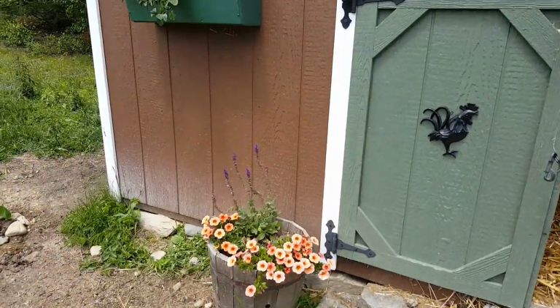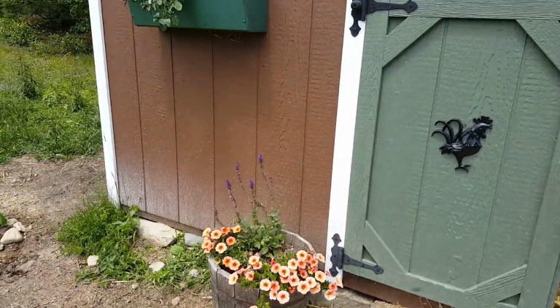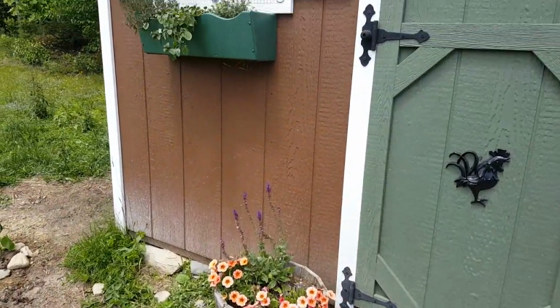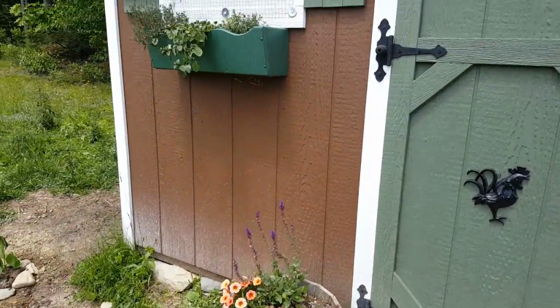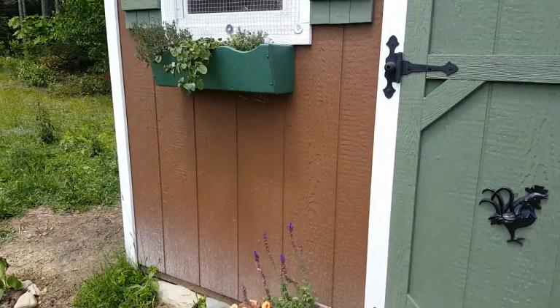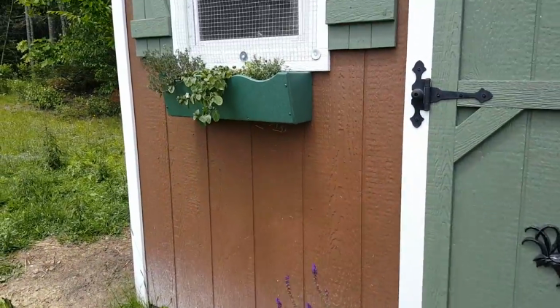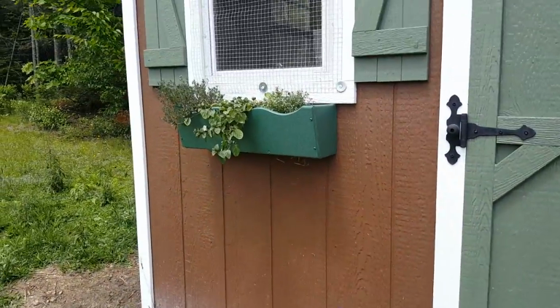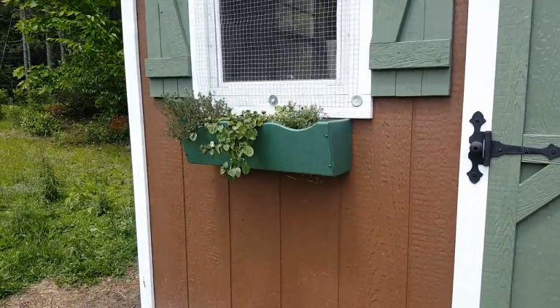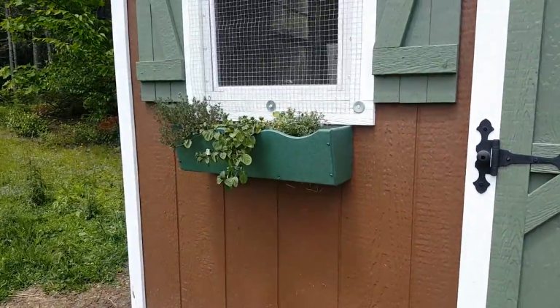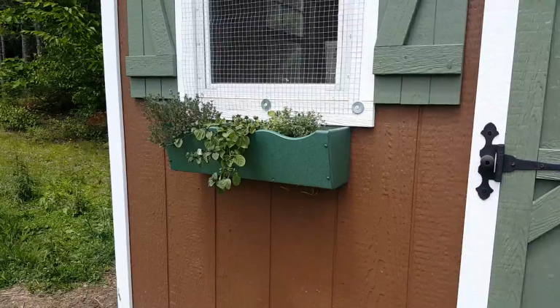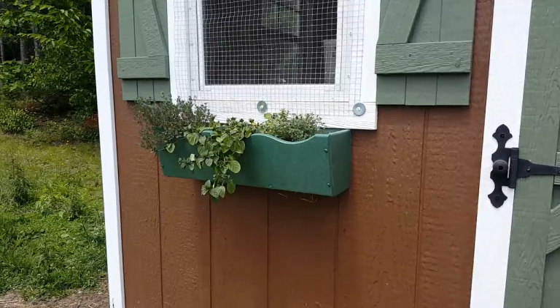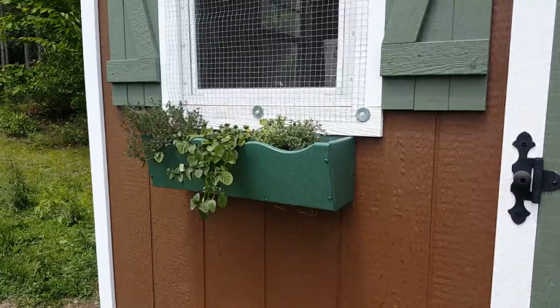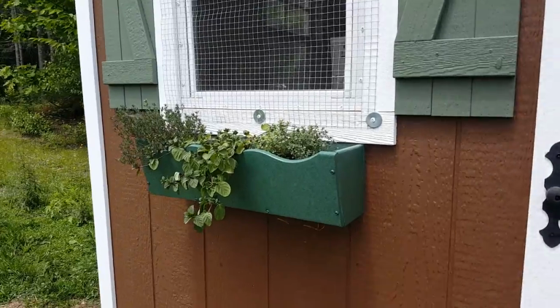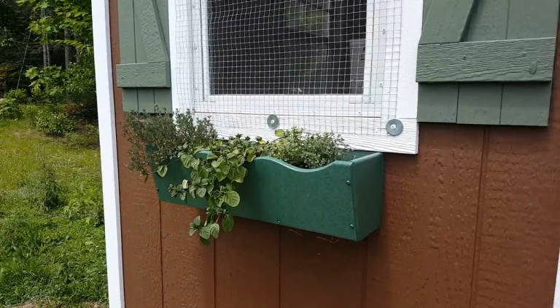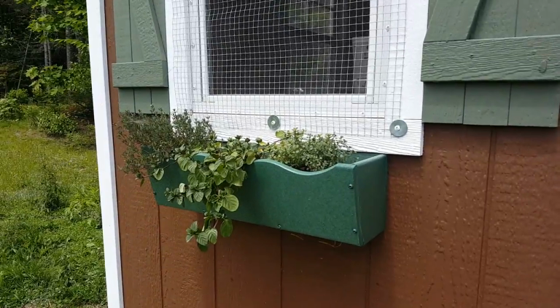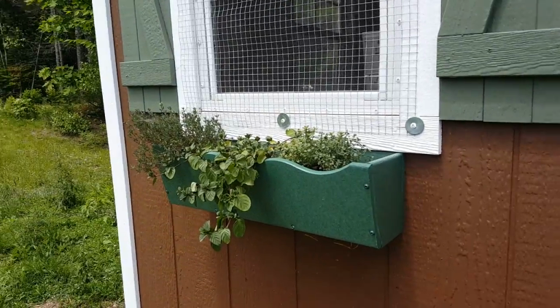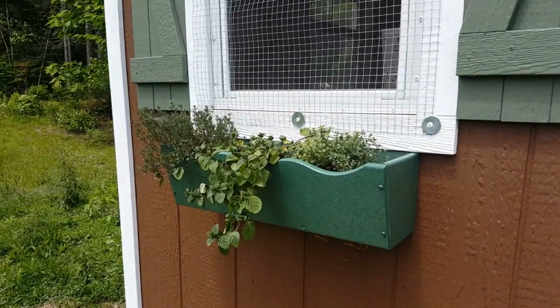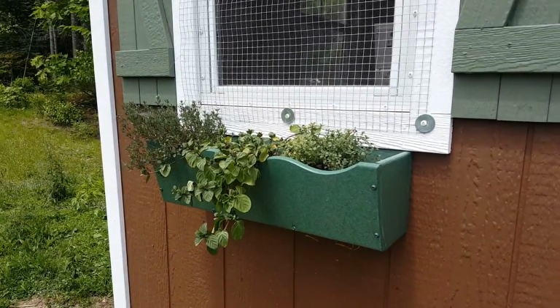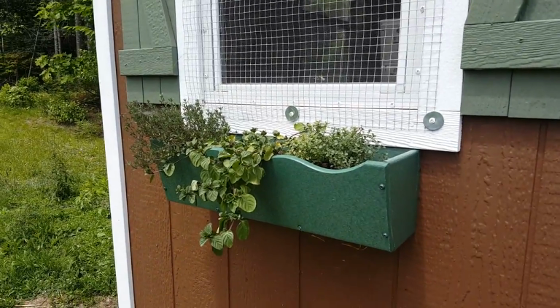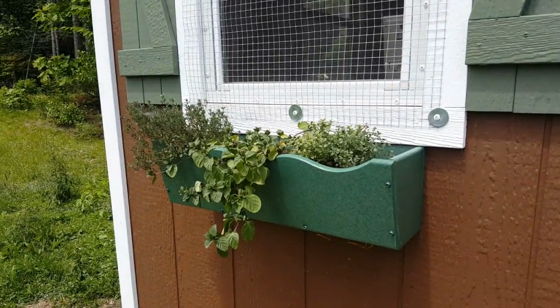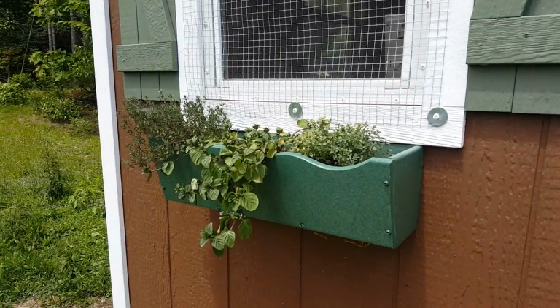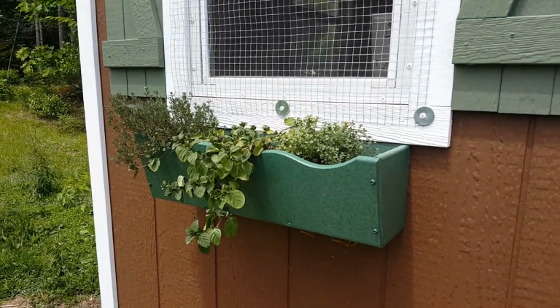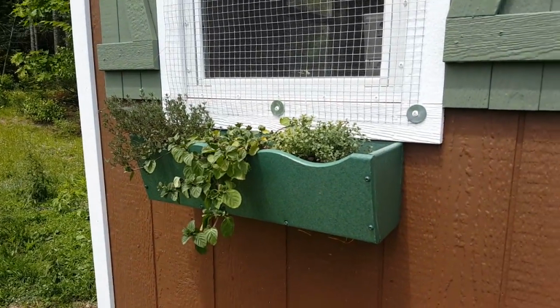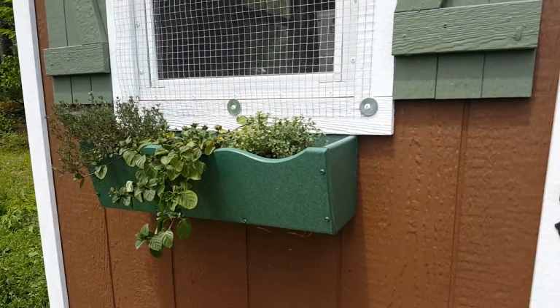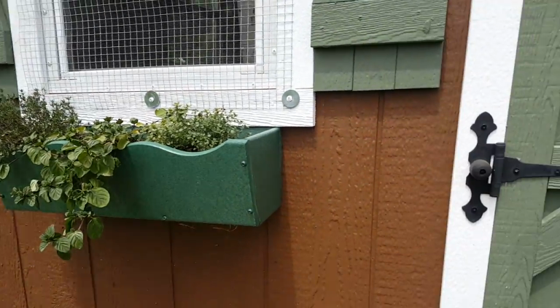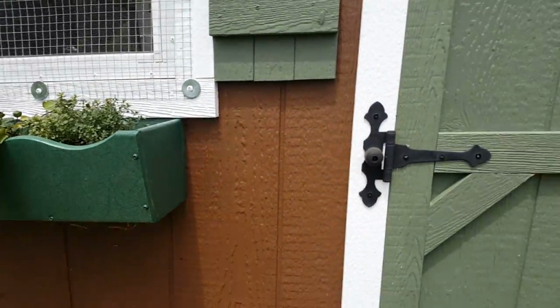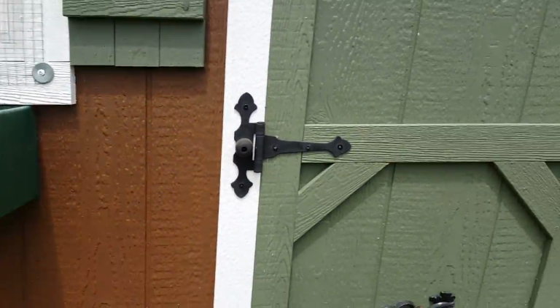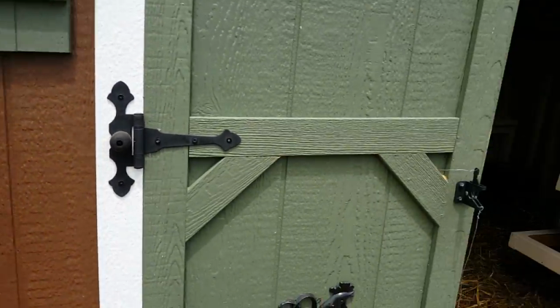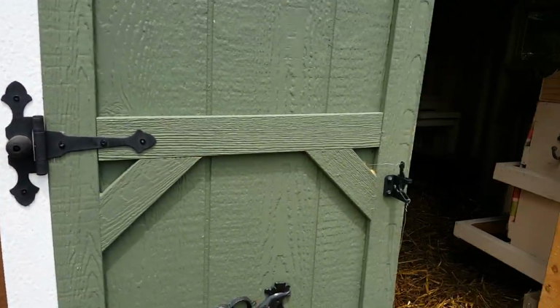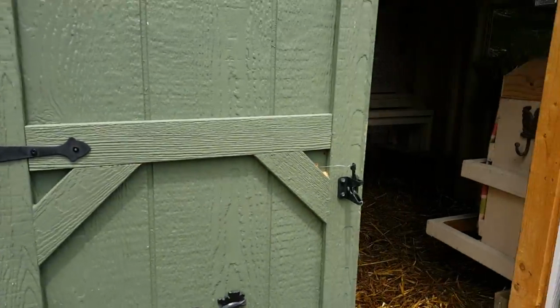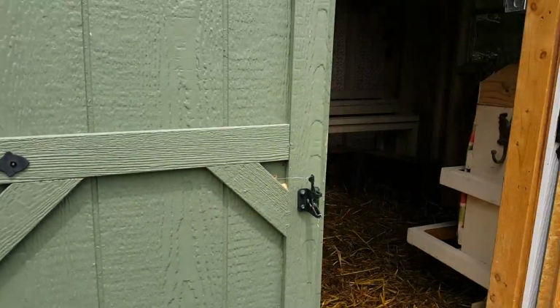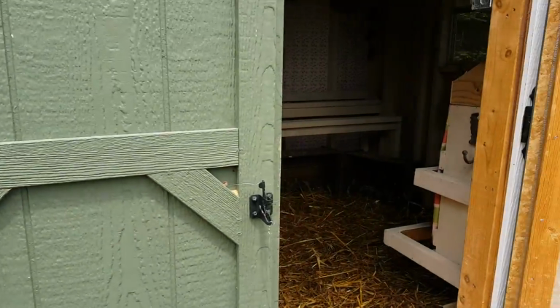I sewed window boxes with mint and thyme in them to help keep flies and mice away.